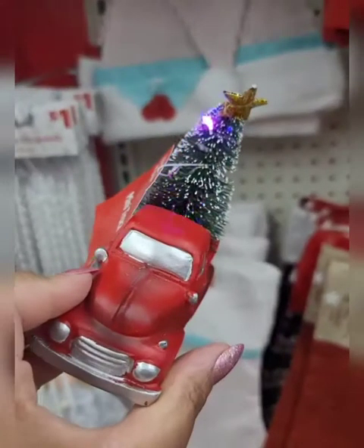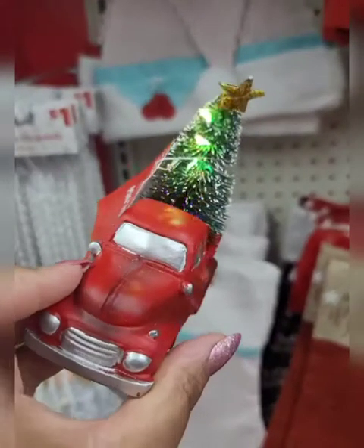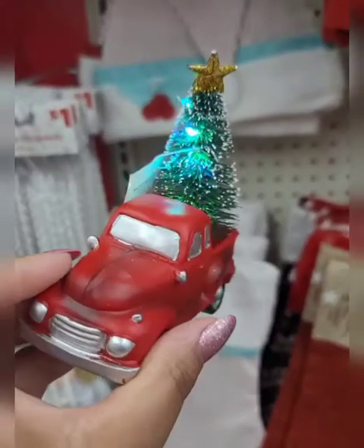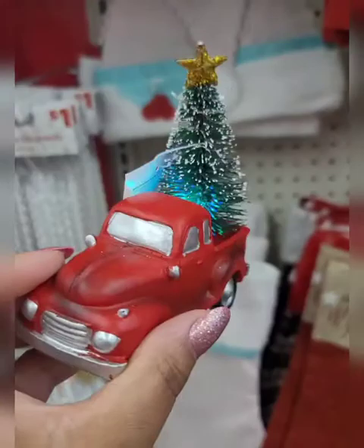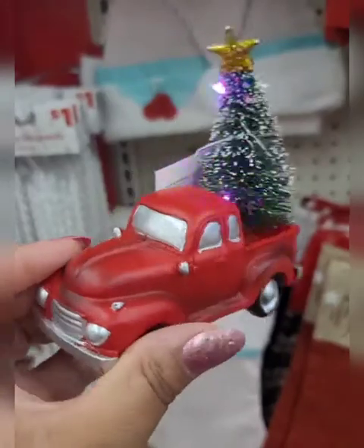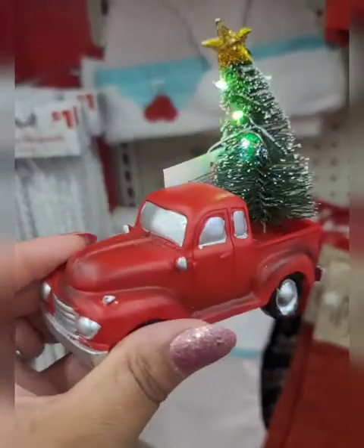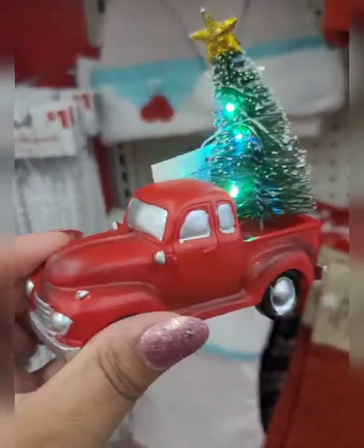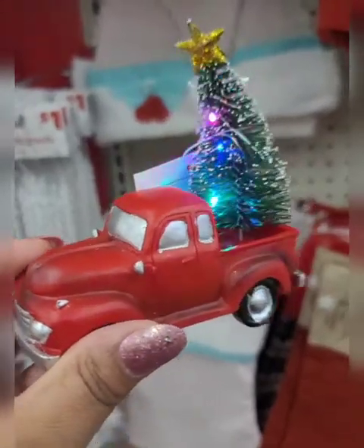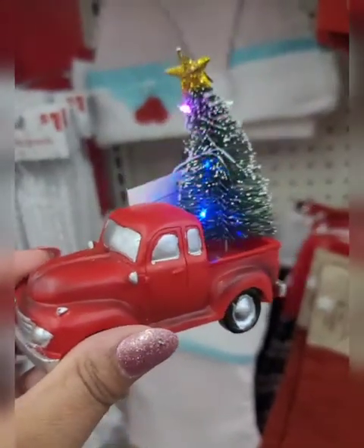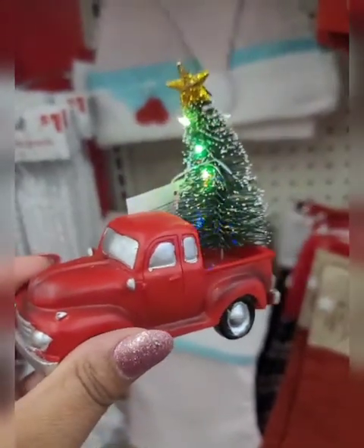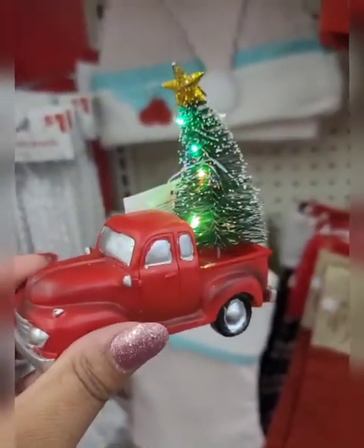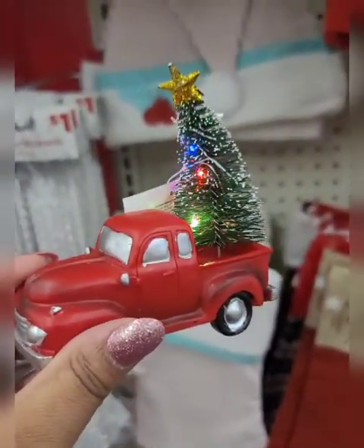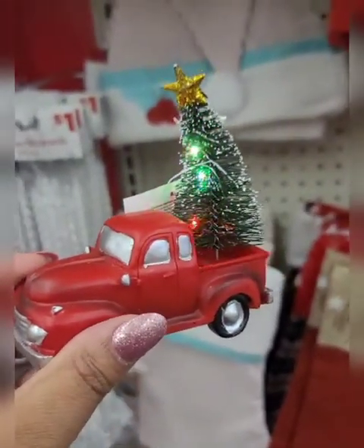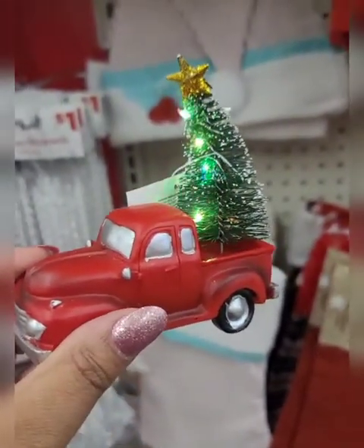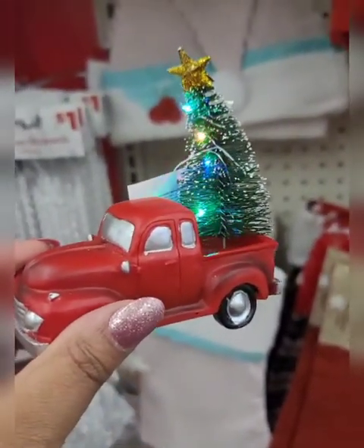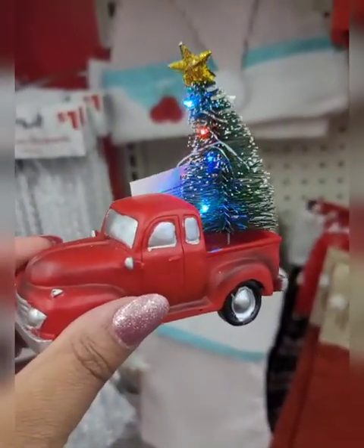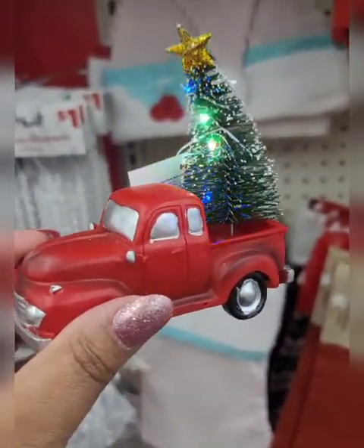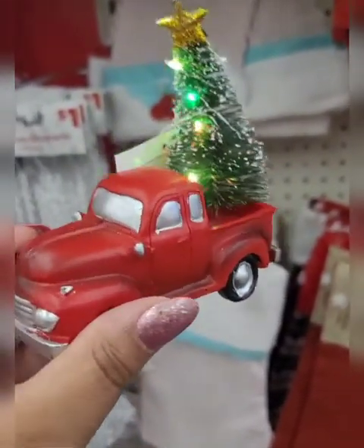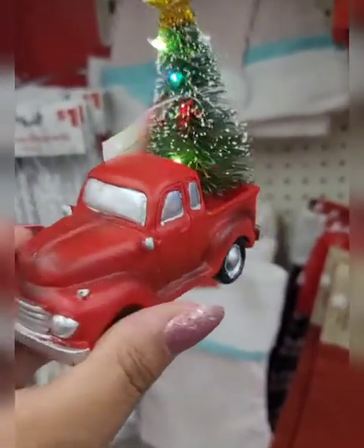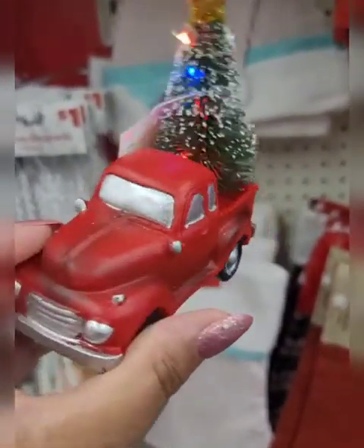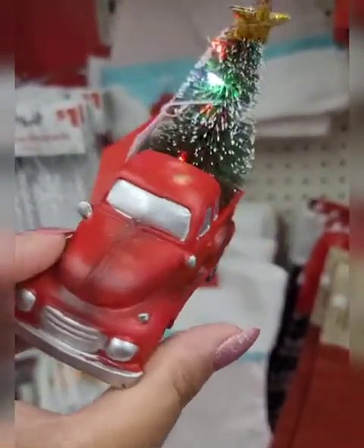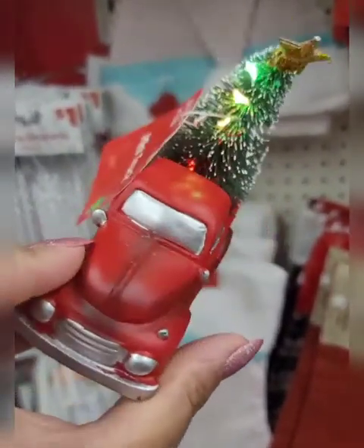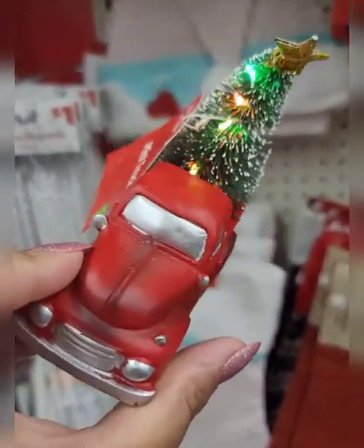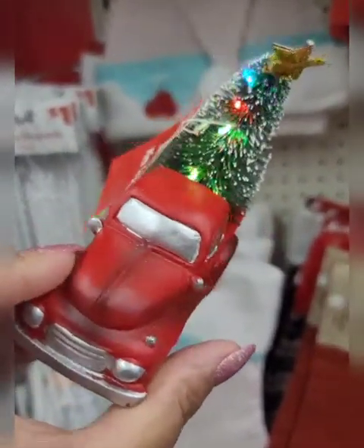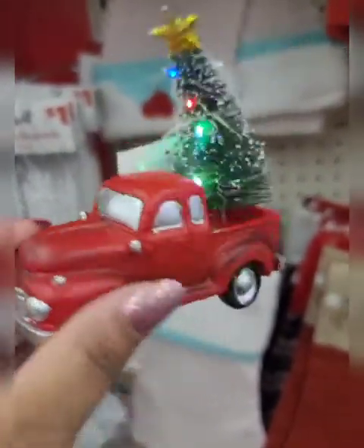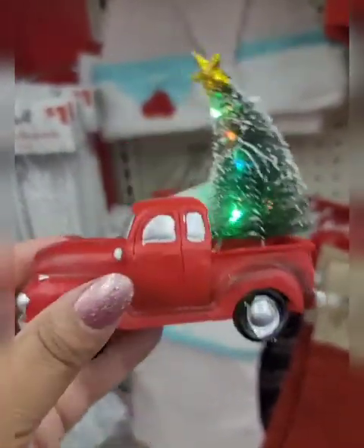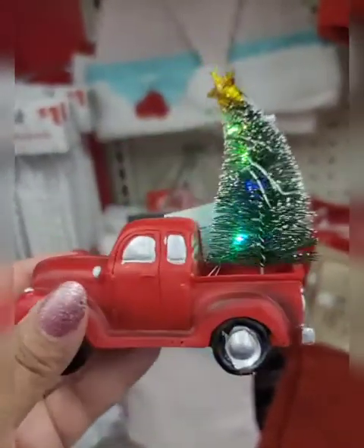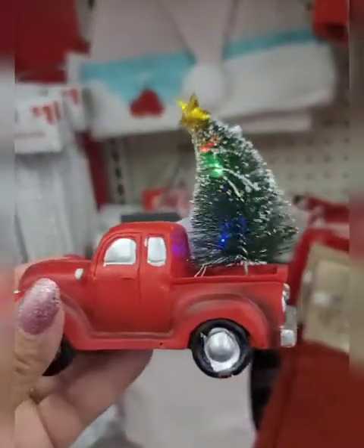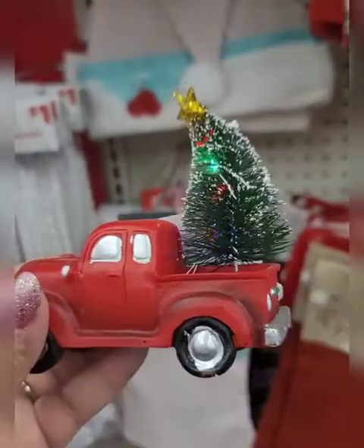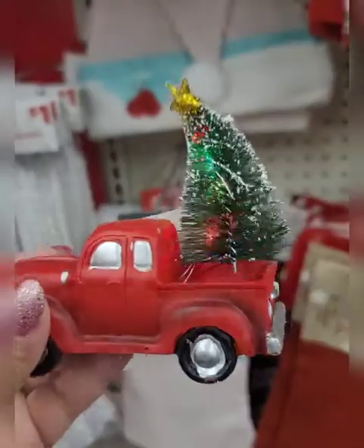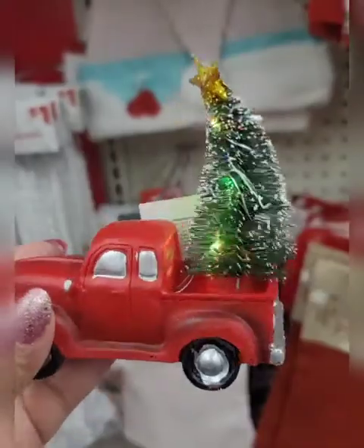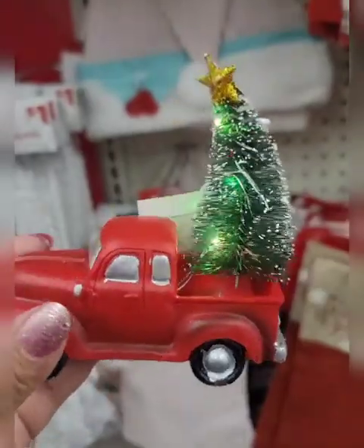This red truck is two dollars. I'm at Dollar General, cheating on Dollar Tree. Really, really cute.